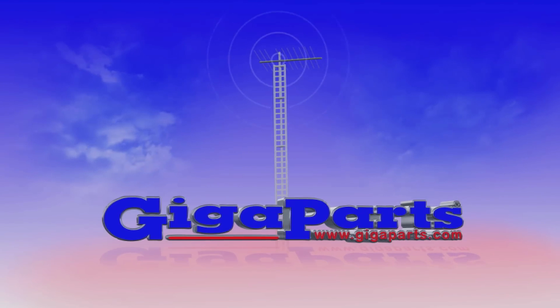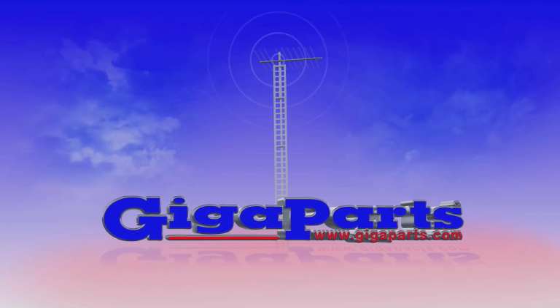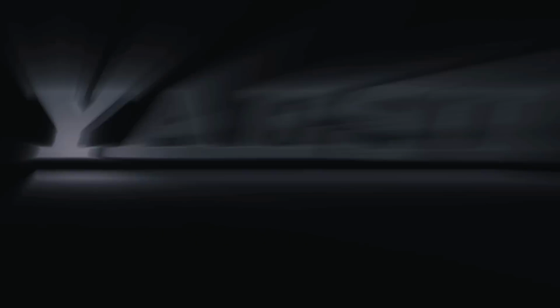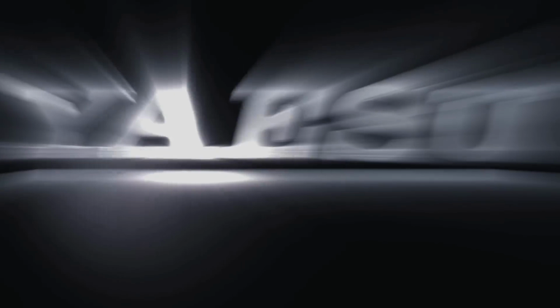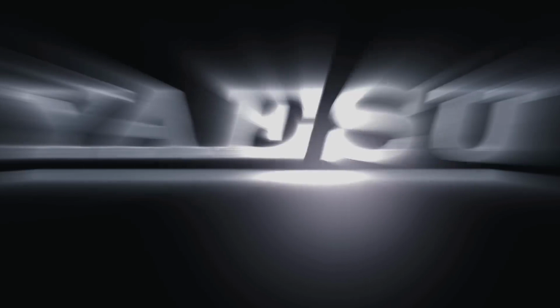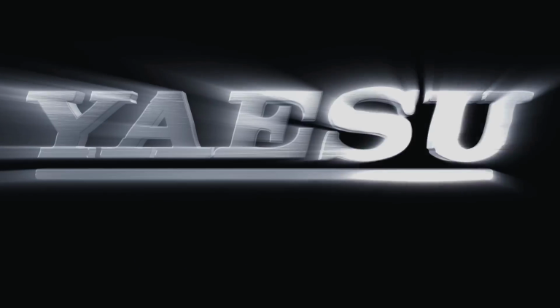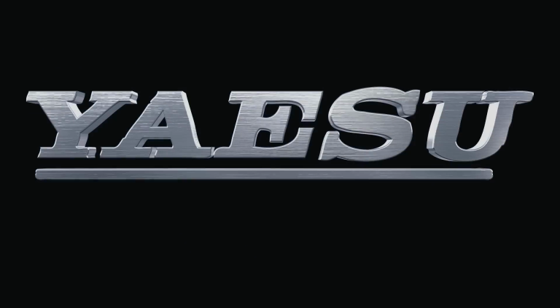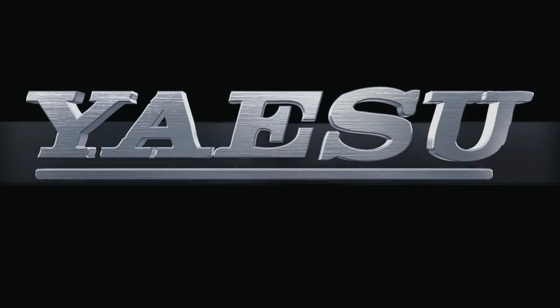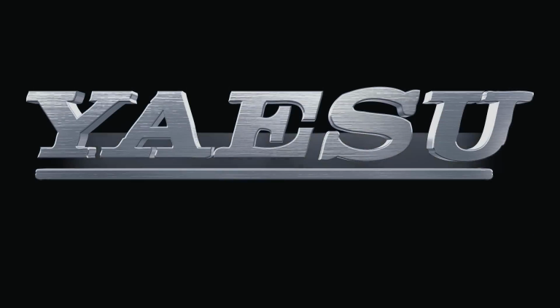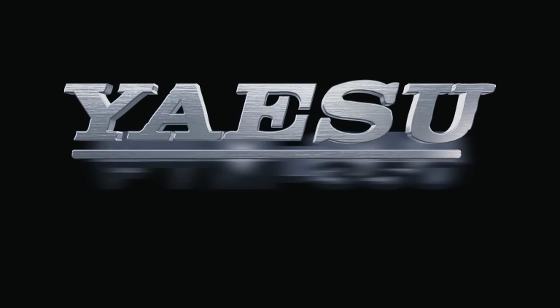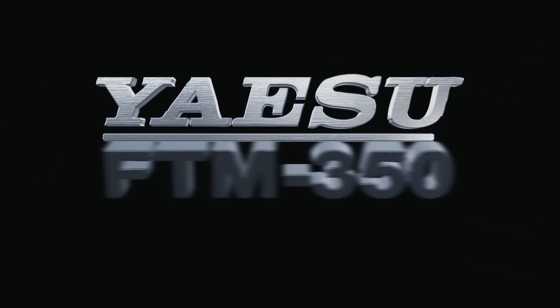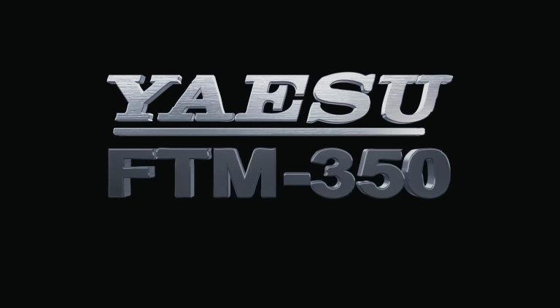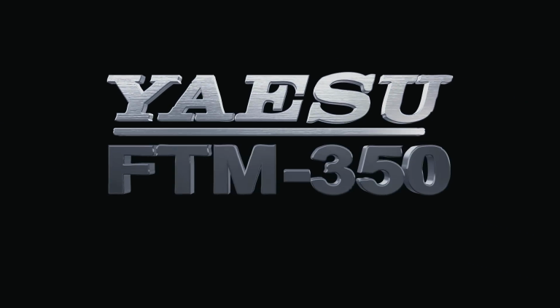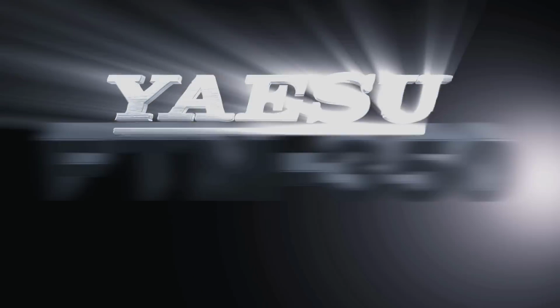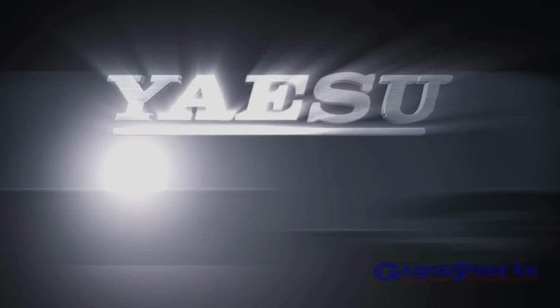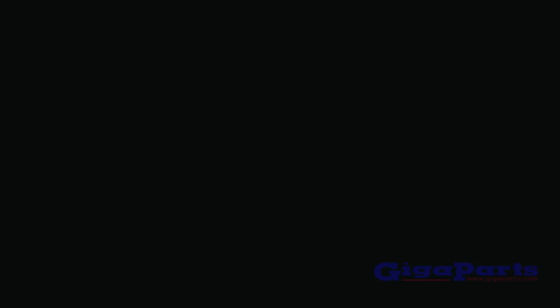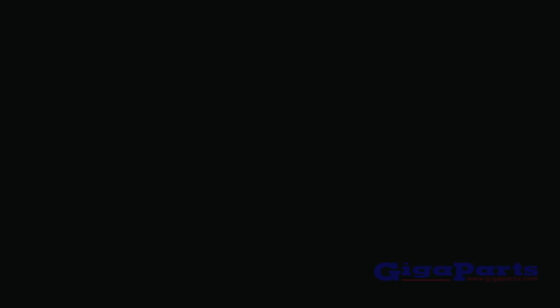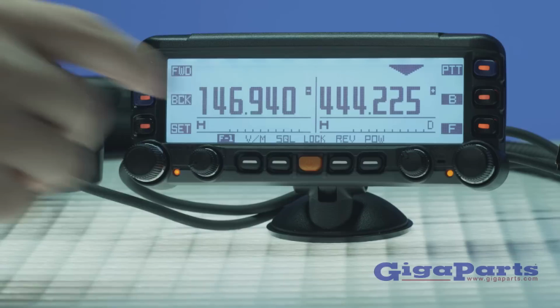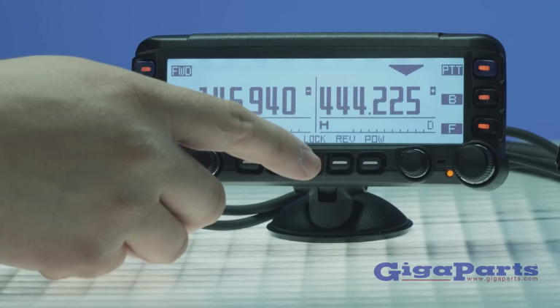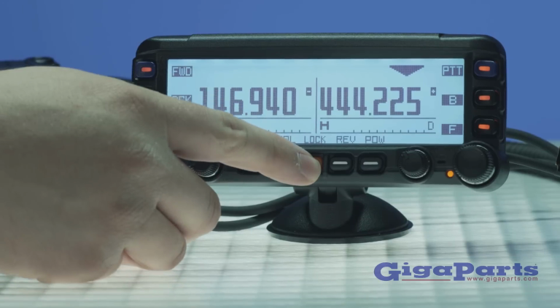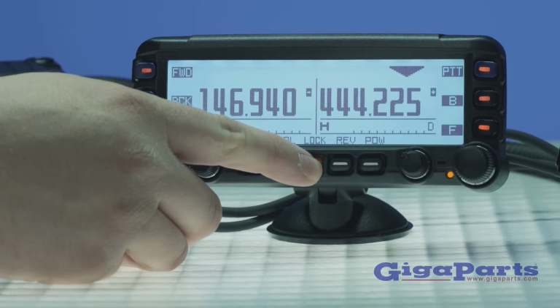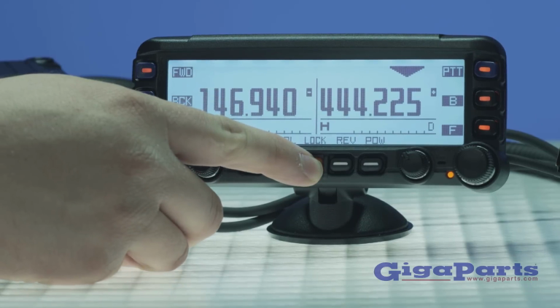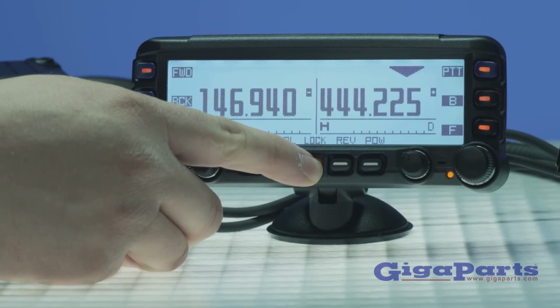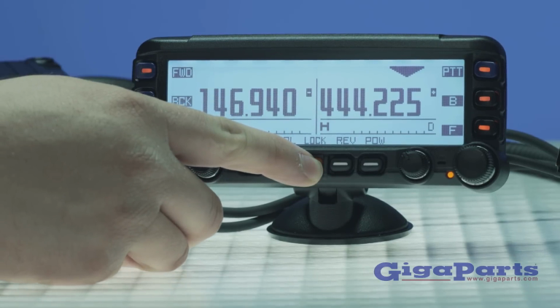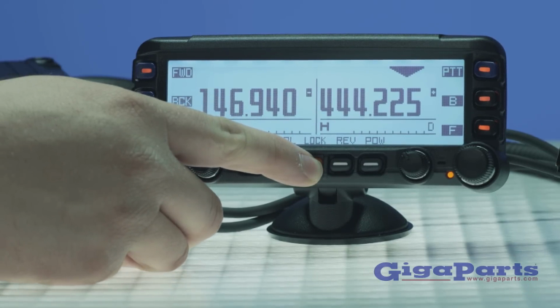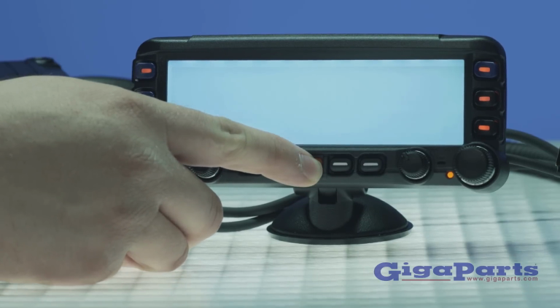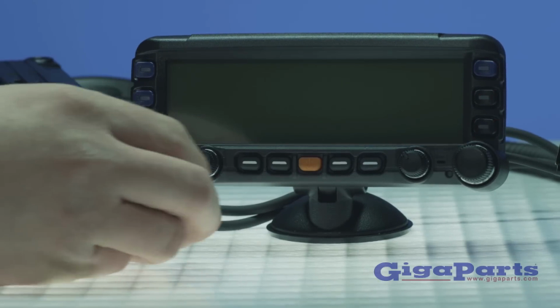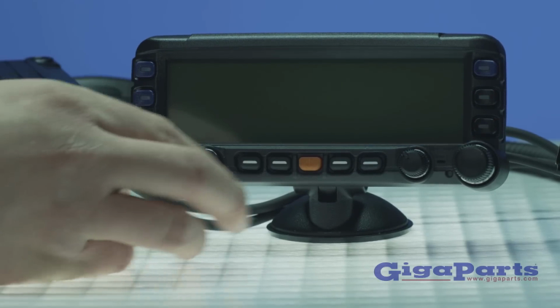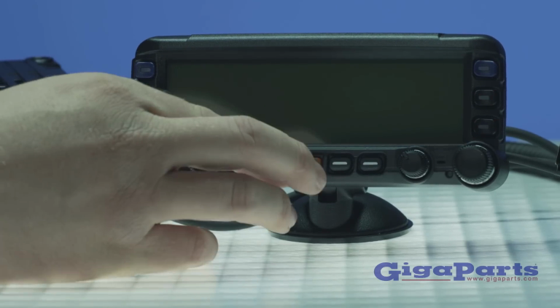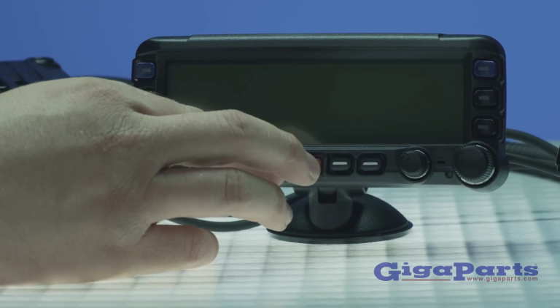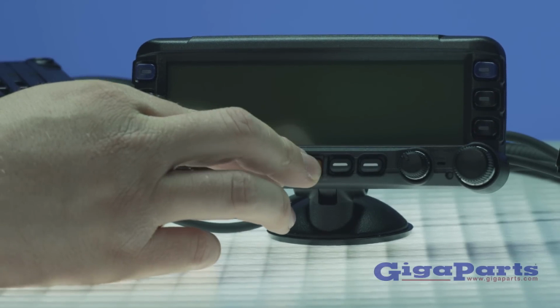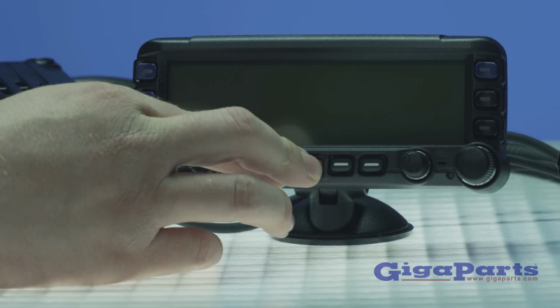The Yaesu FTM-350AR is a feature-rich, easy-to-use mobile radio for APRS.